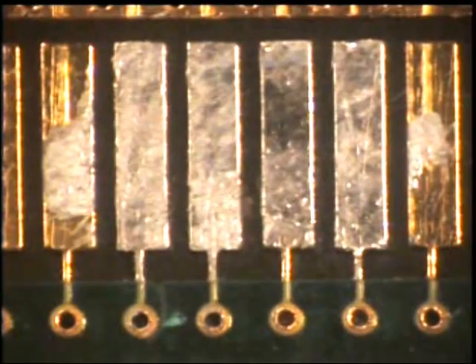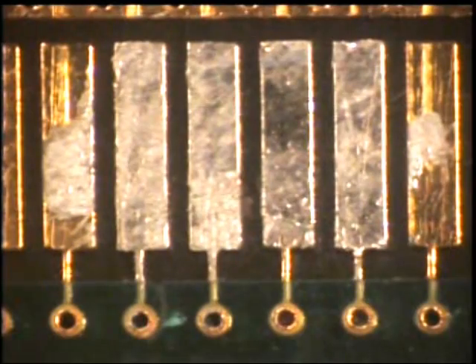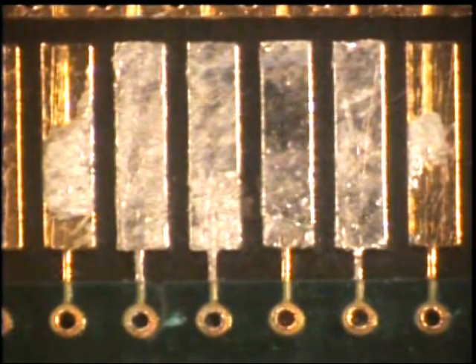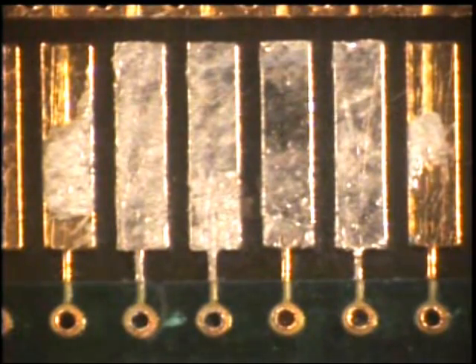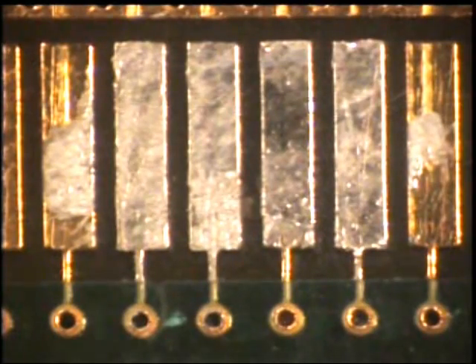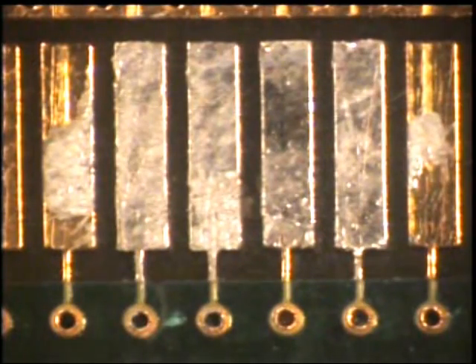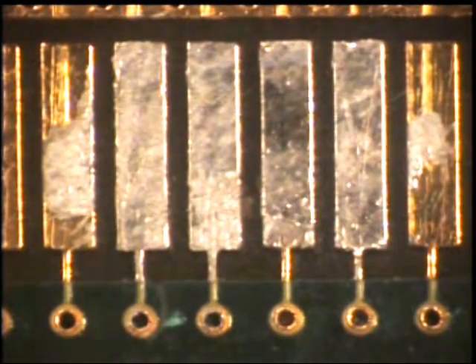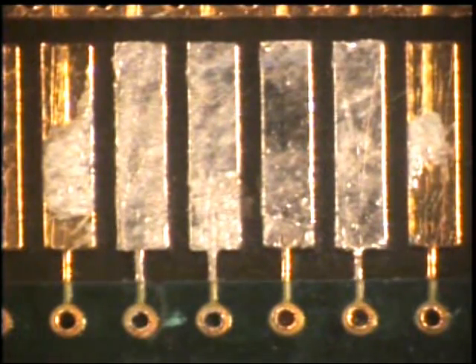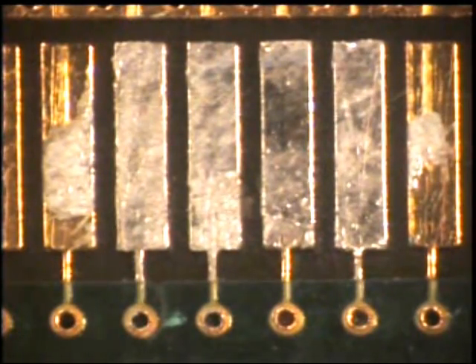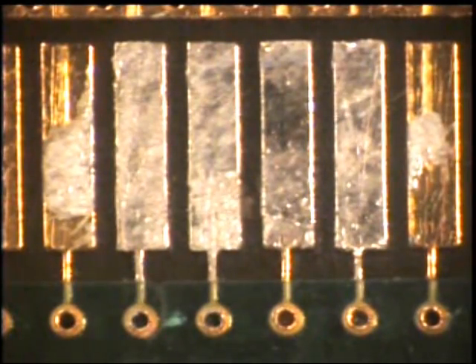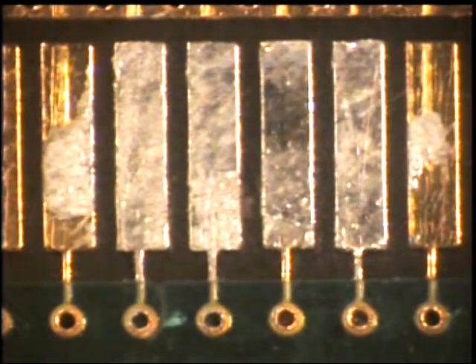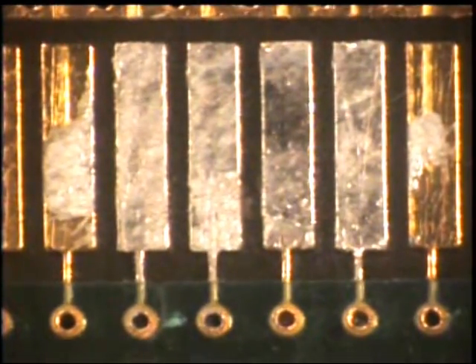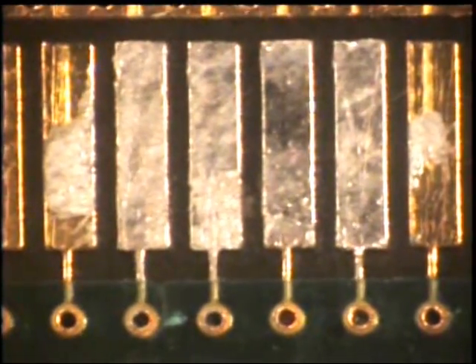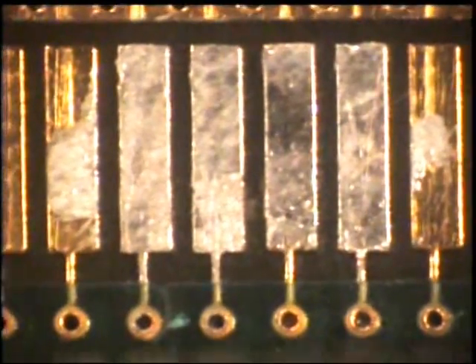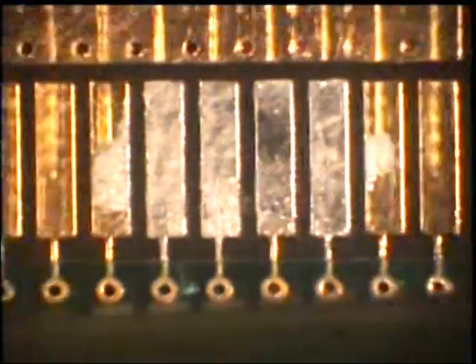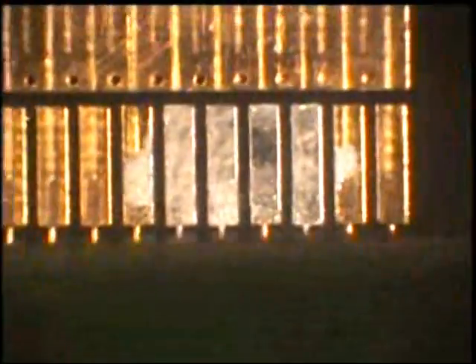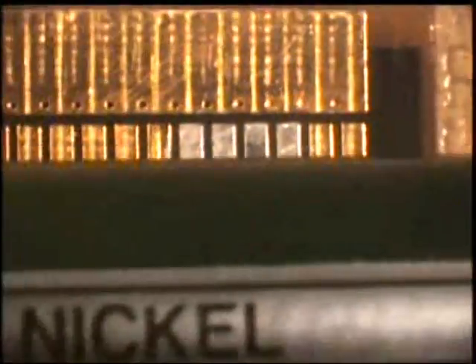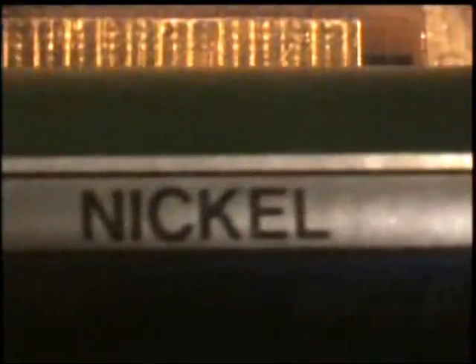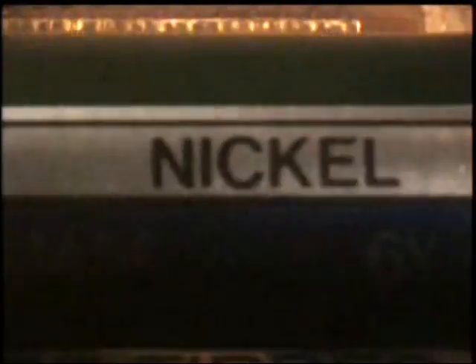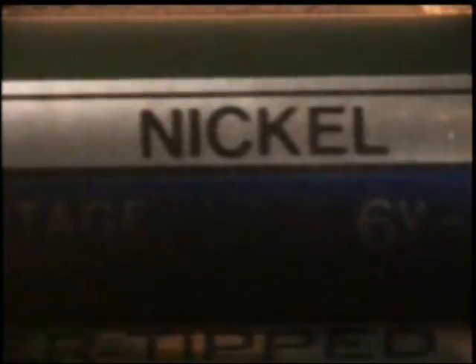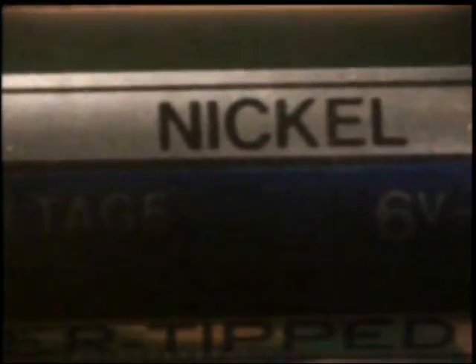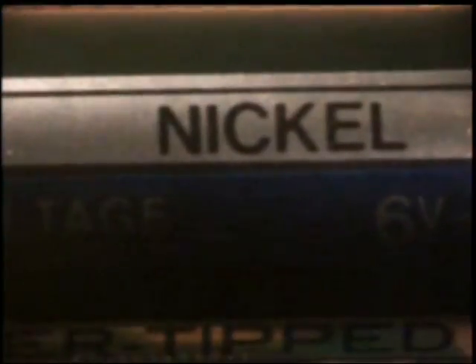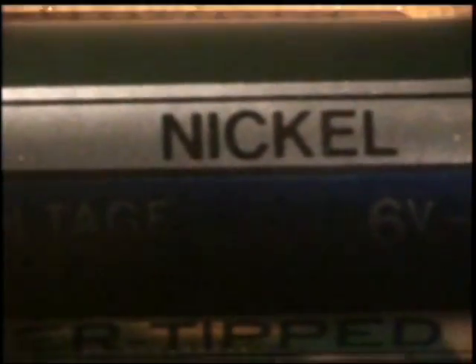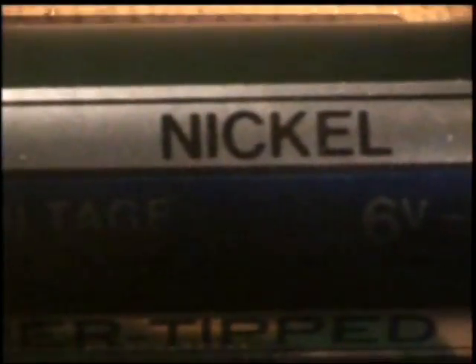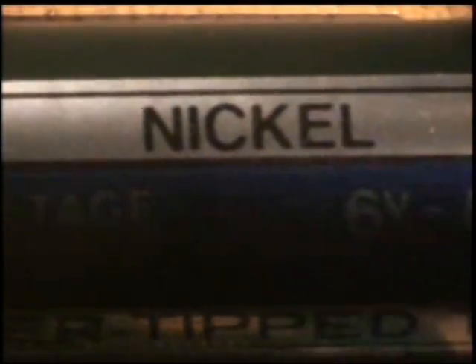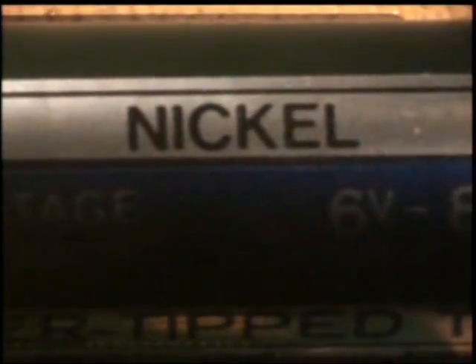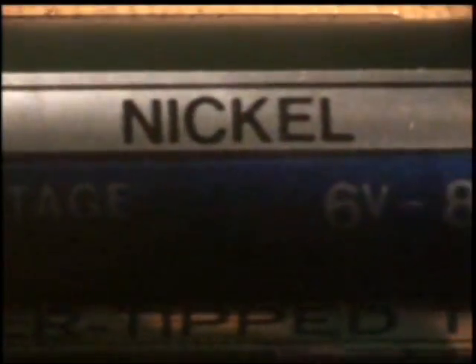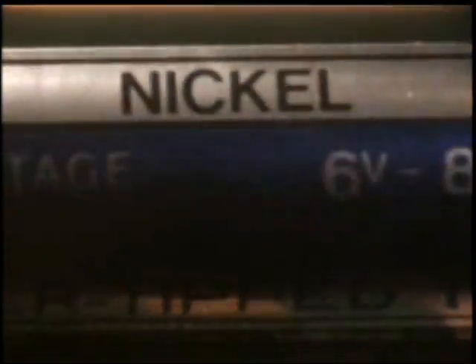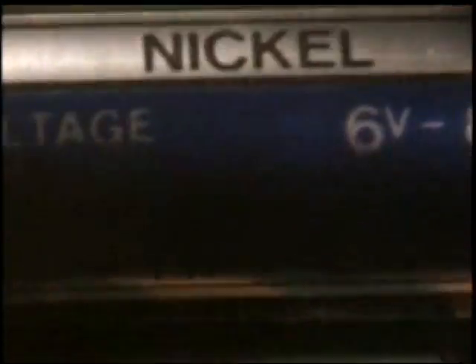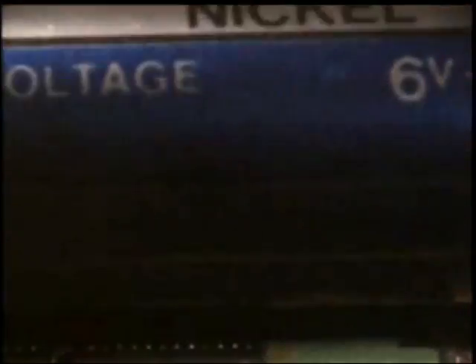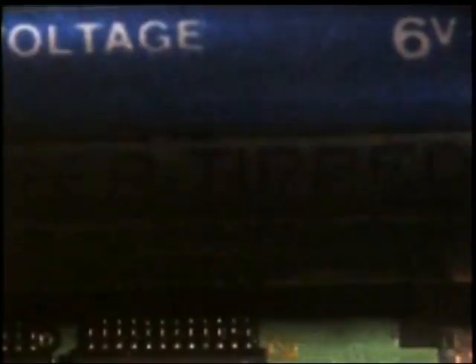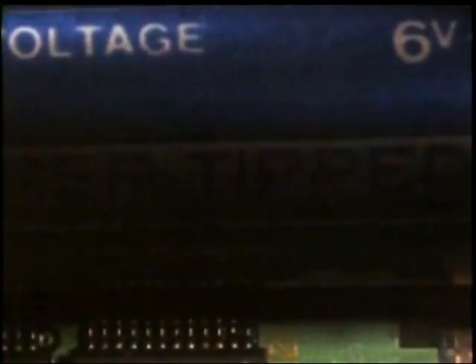In a previous video, the board you see here was cleaned and degreased according to the manufacturer's instructions.